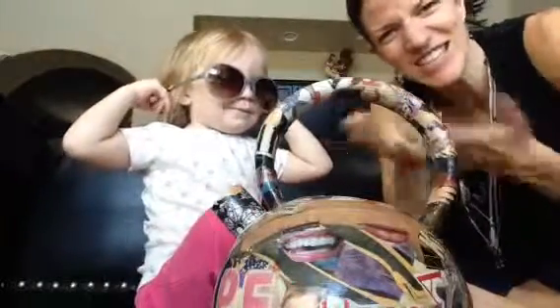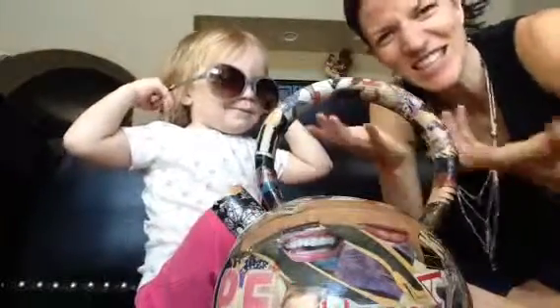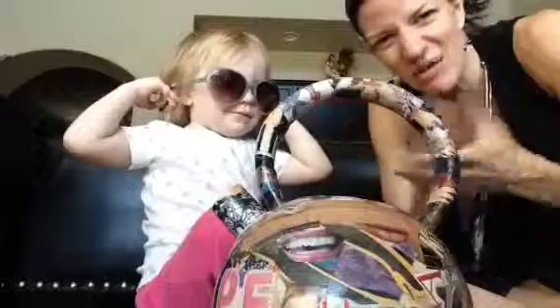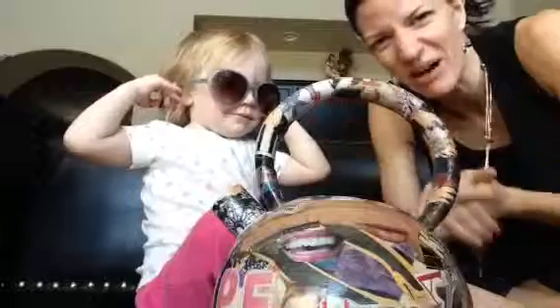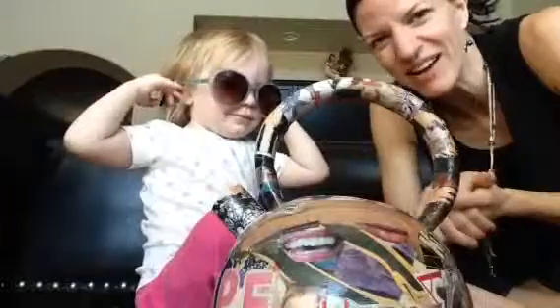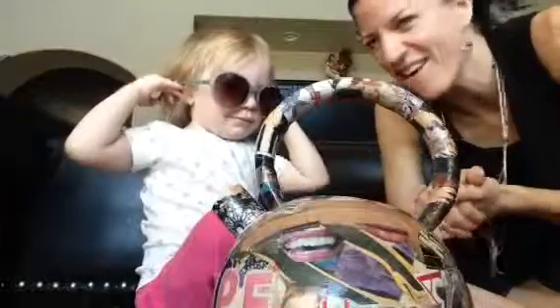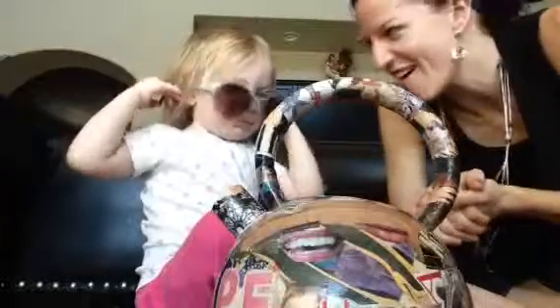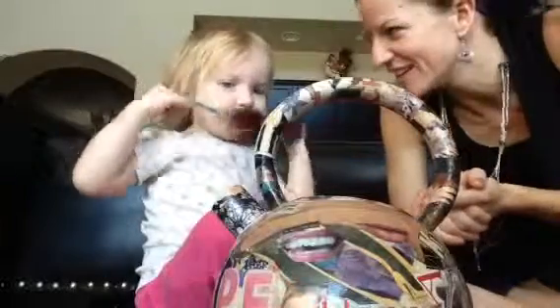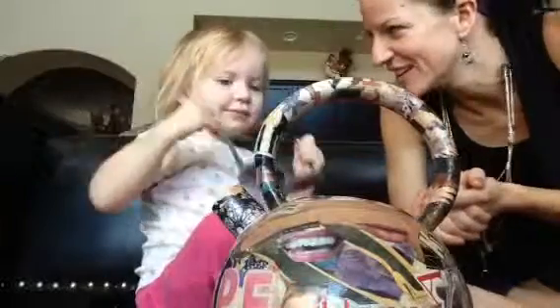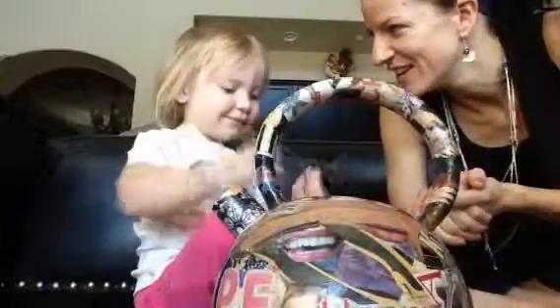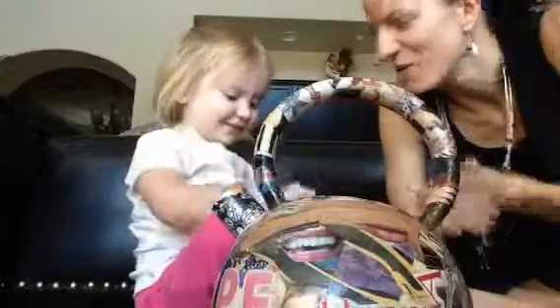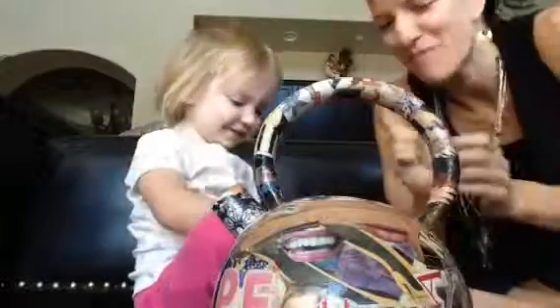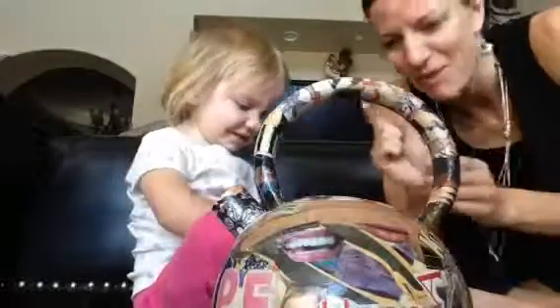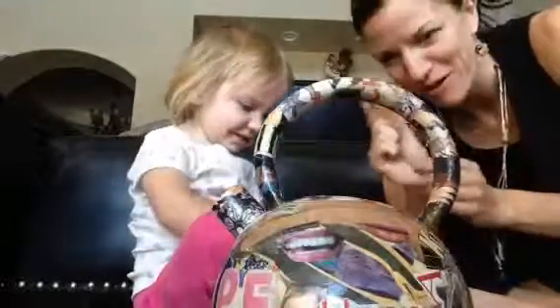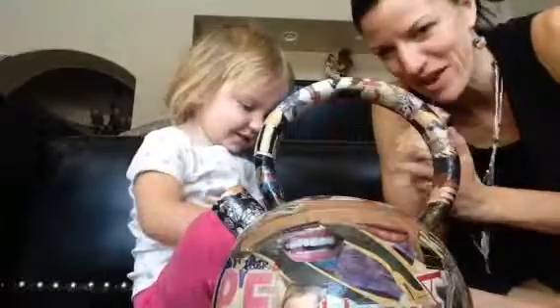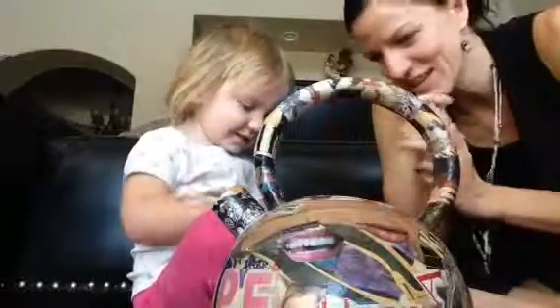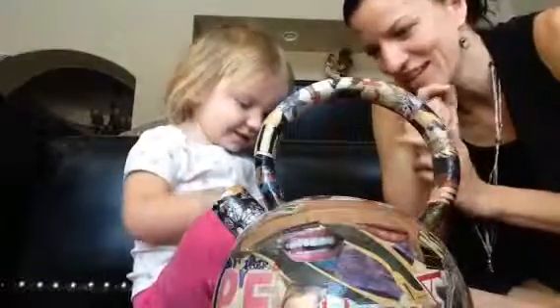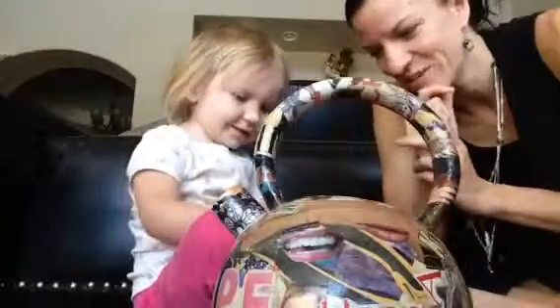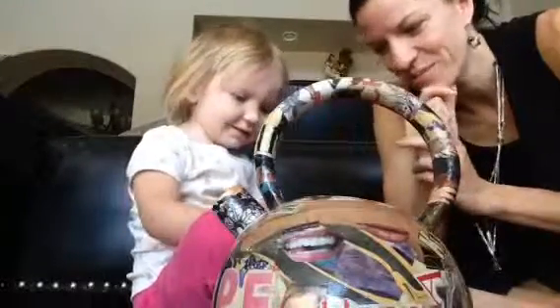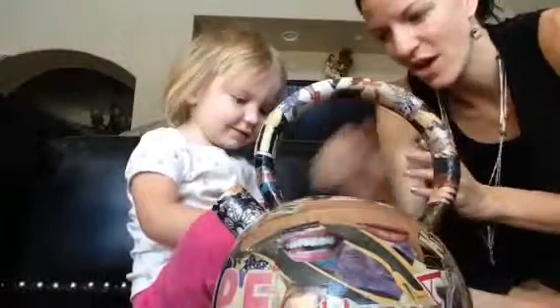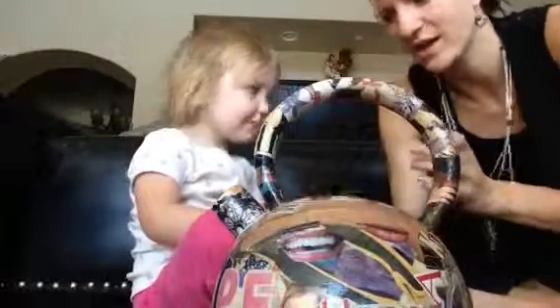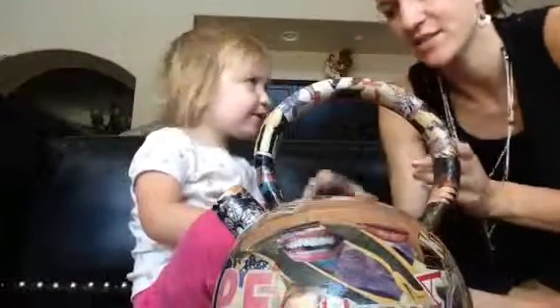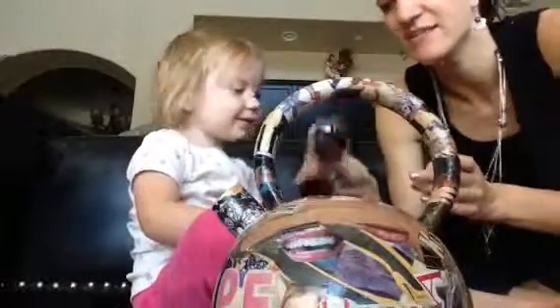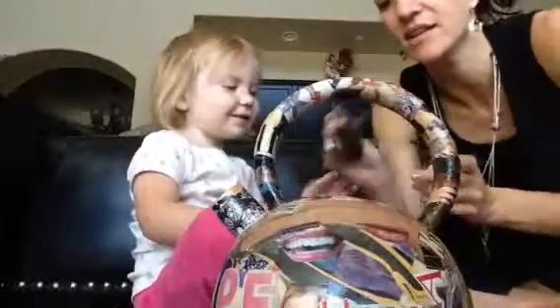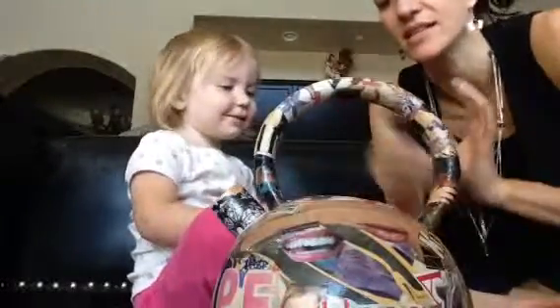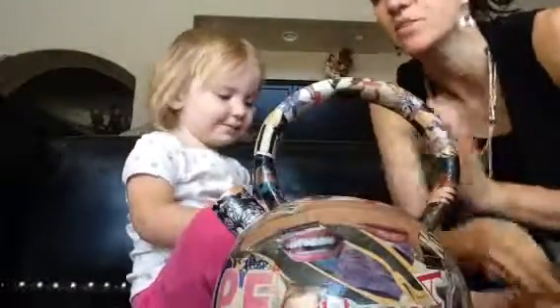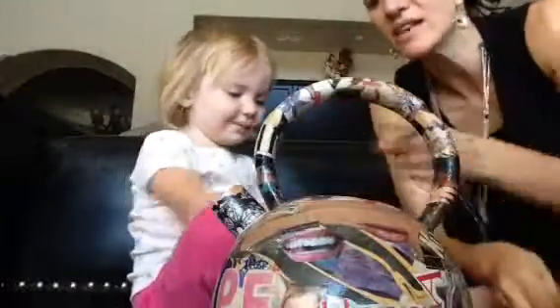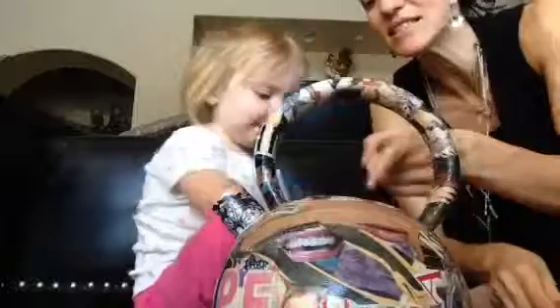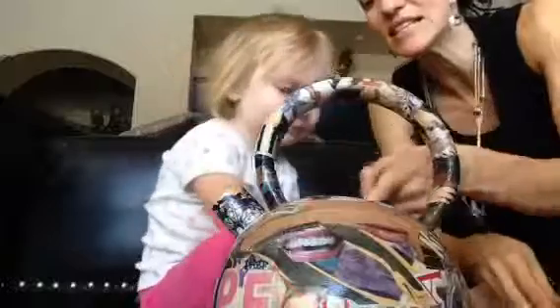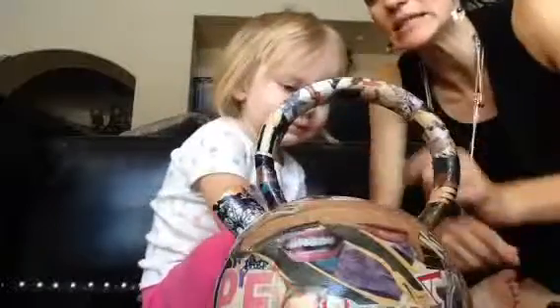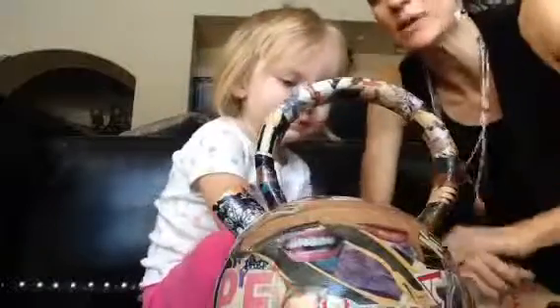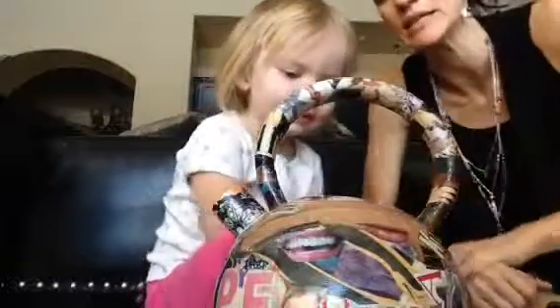Look at that fancy lady. She doesn't look like a bug at all. Okay, maybe a little bit. Okay, so we have sunglasses. What else is in that teapot?